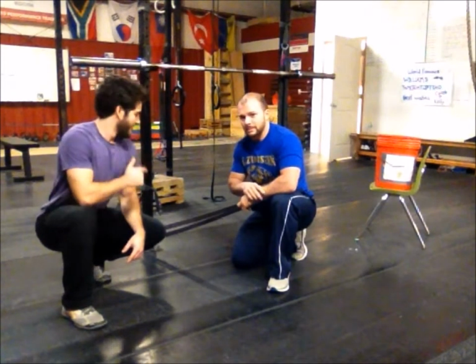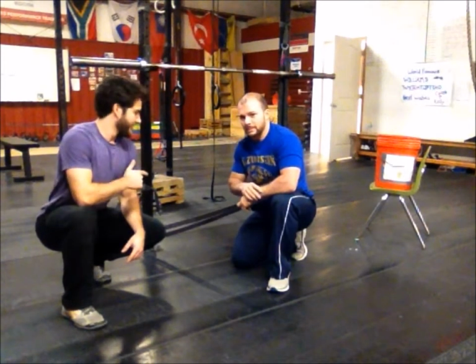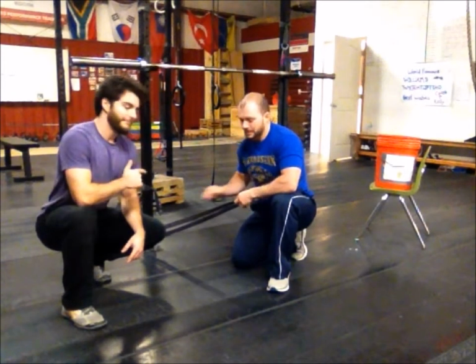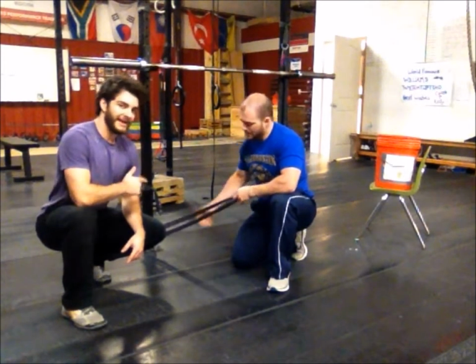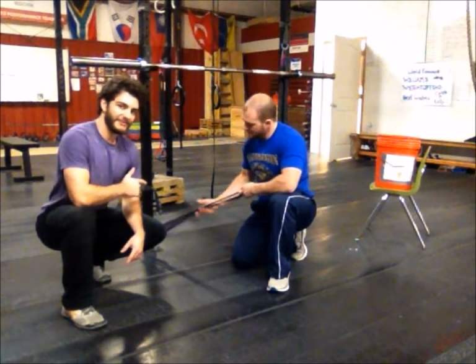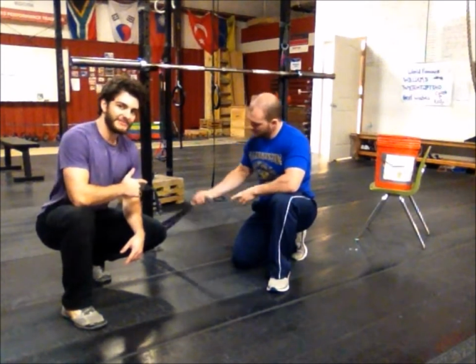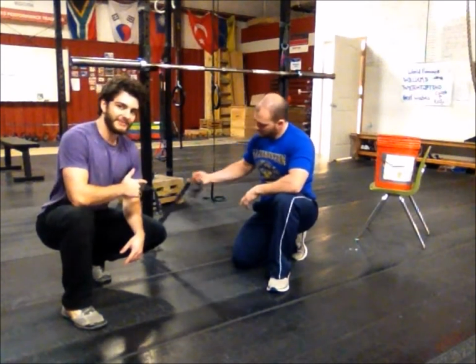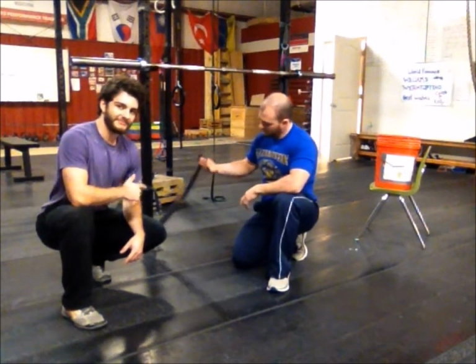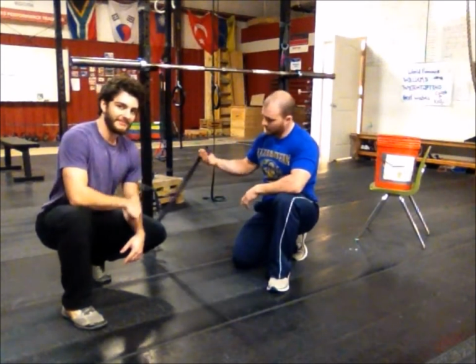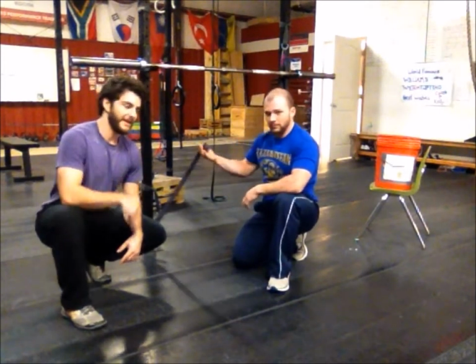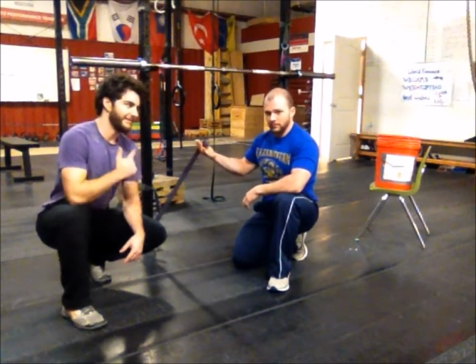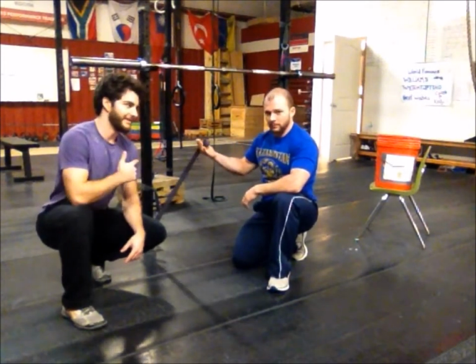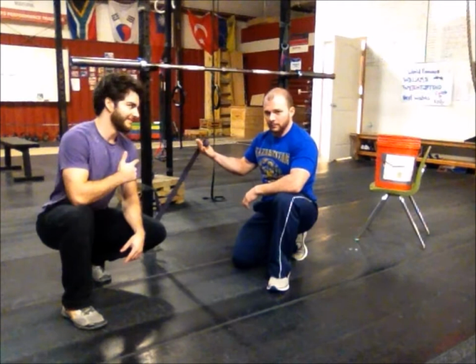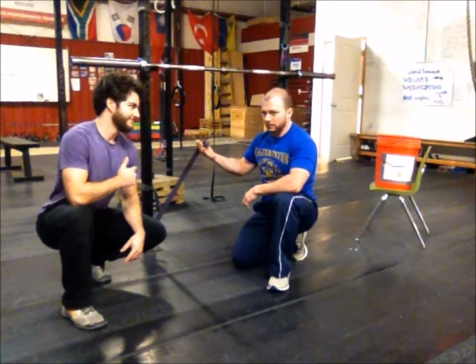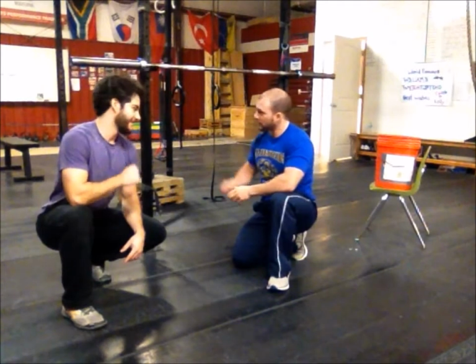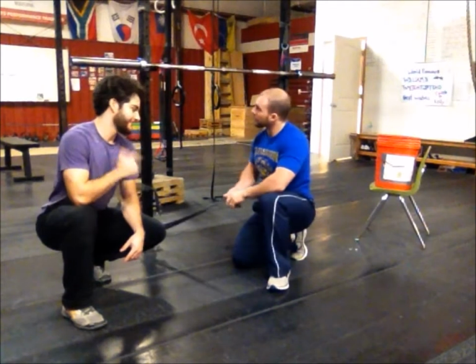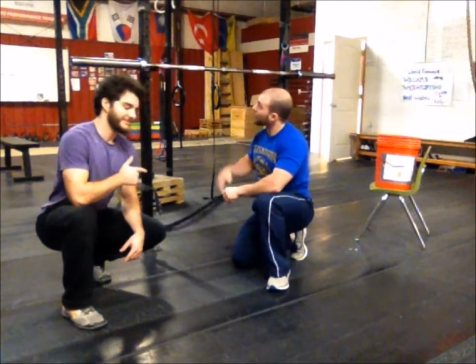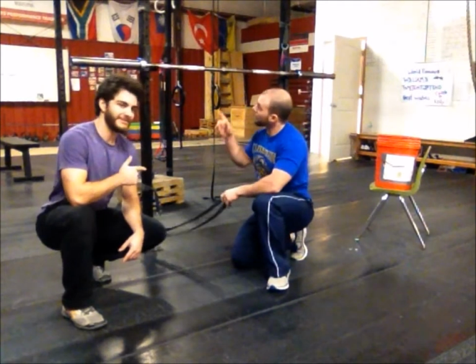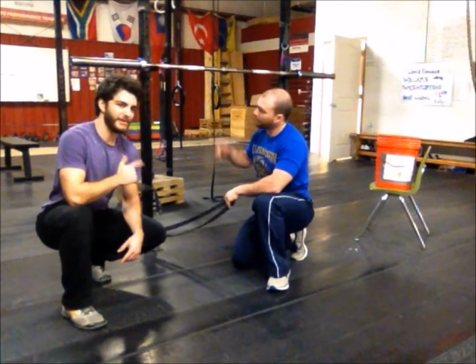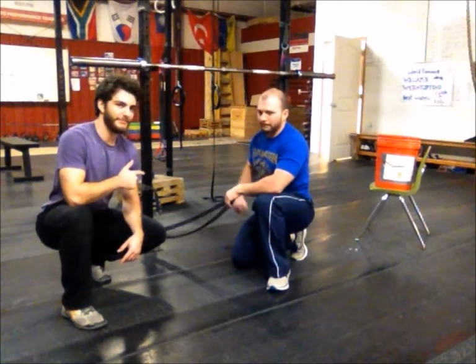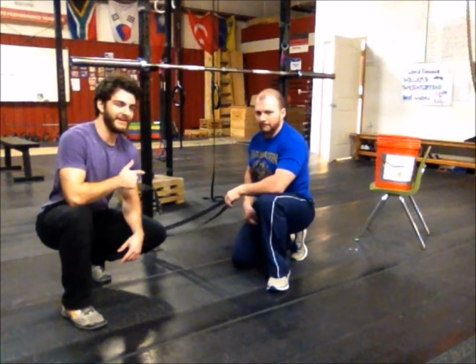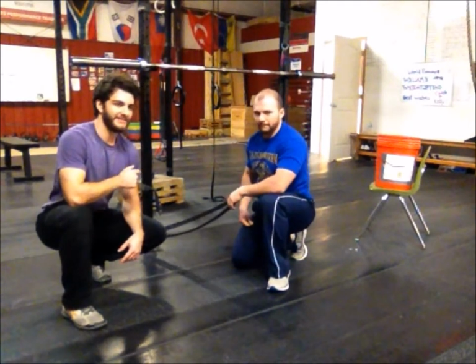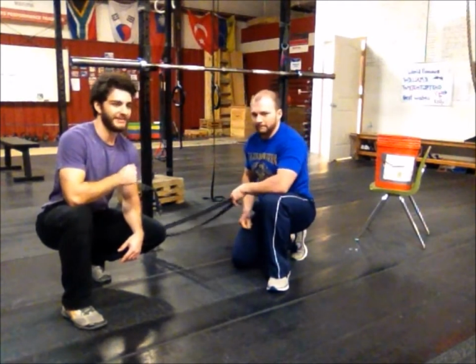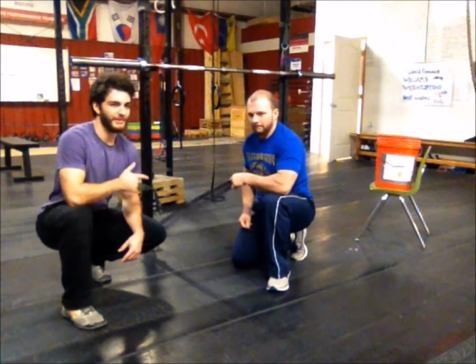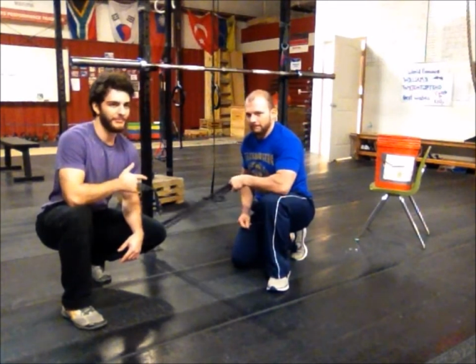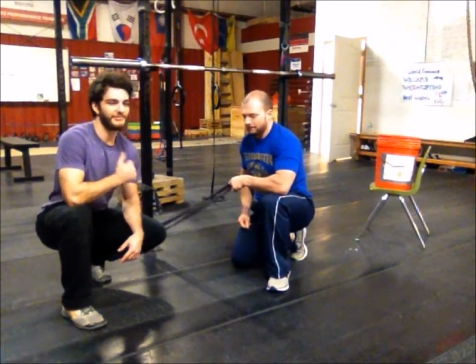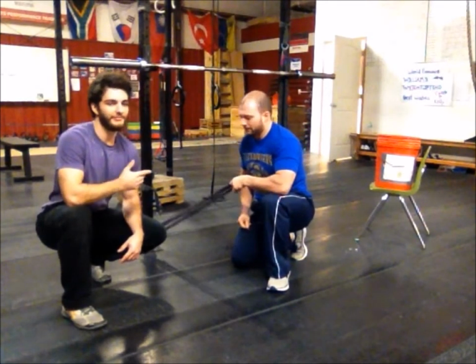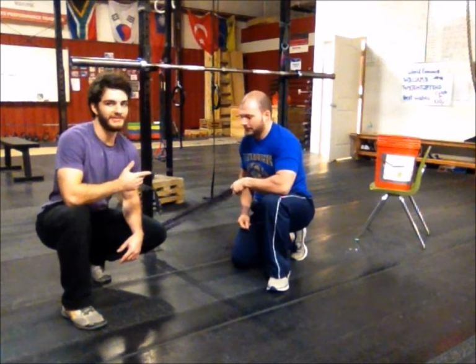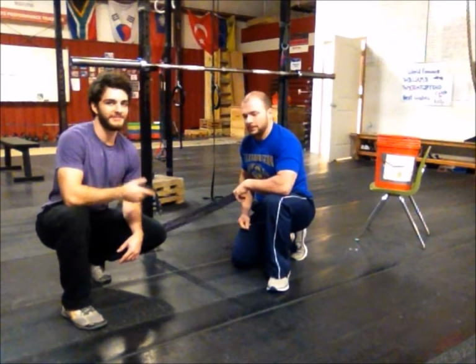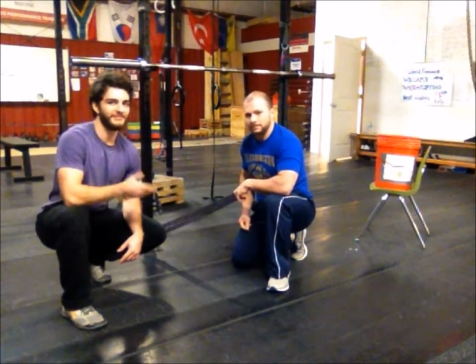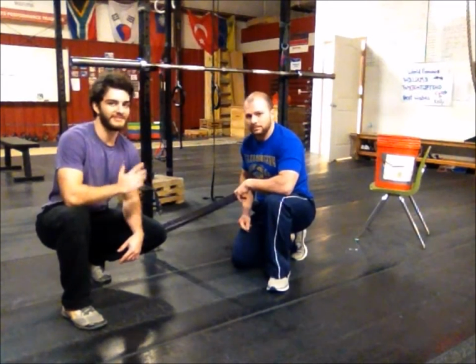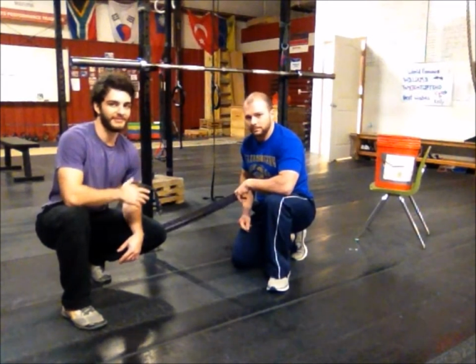We're going to need a band for this one and a rig. Coach Caleb has a purple band — you can use a purple one or a green one. It just depends on your flexibility.